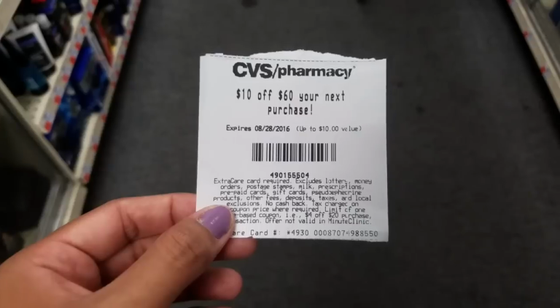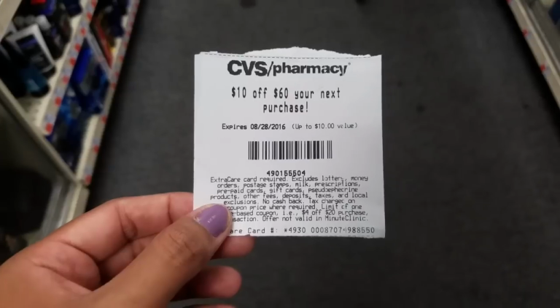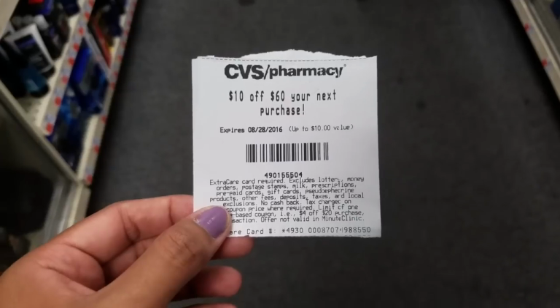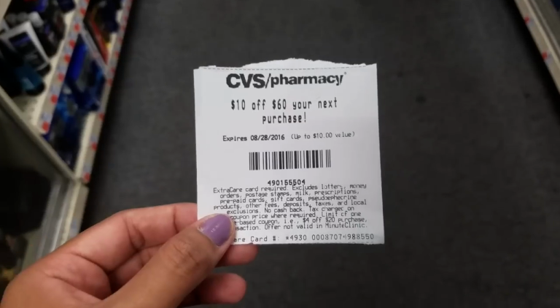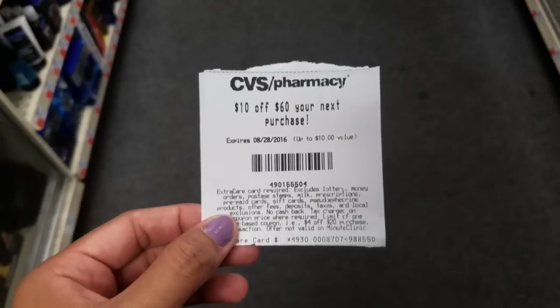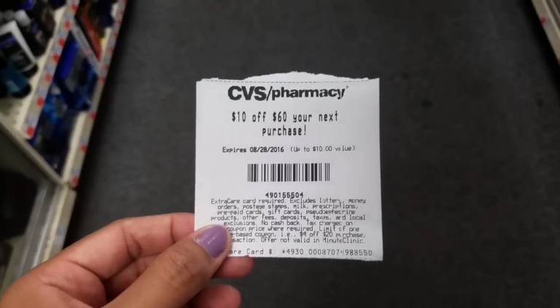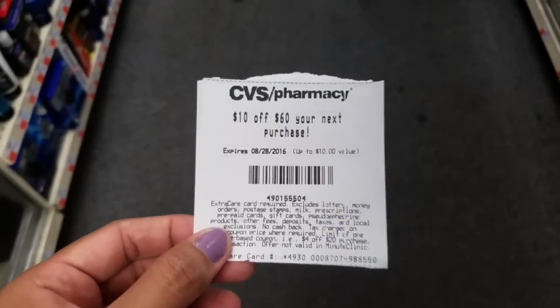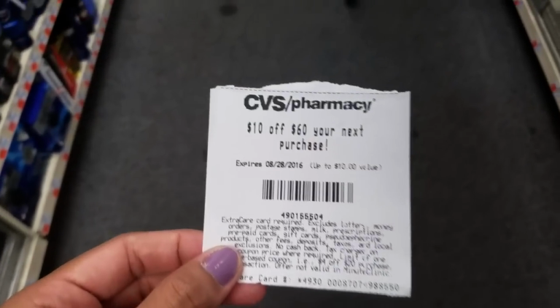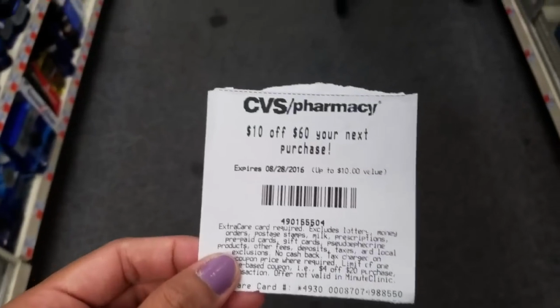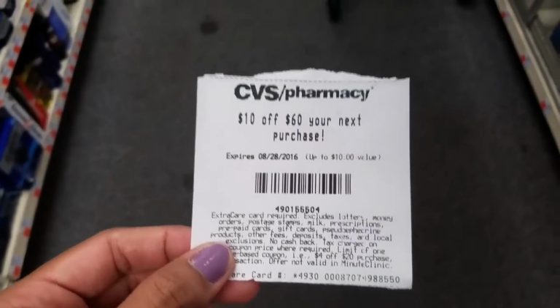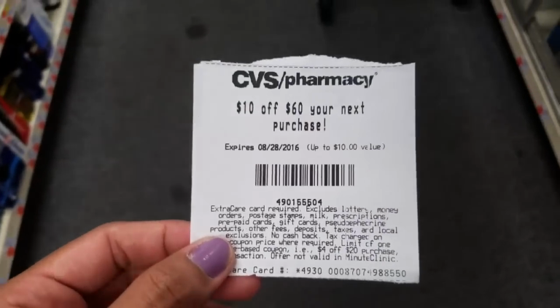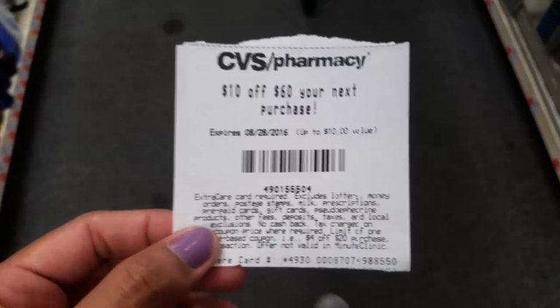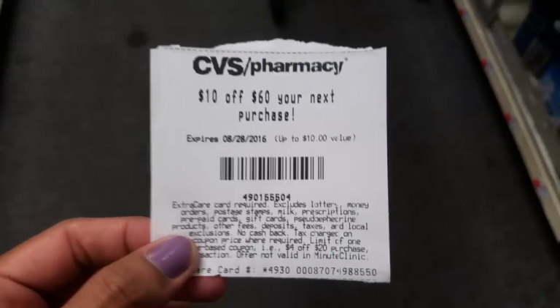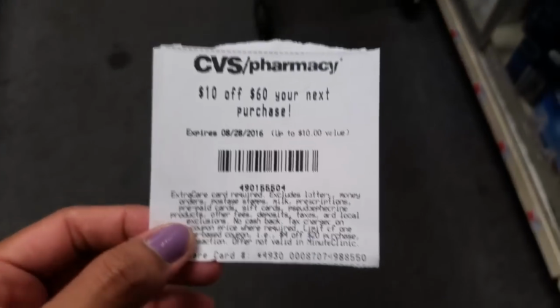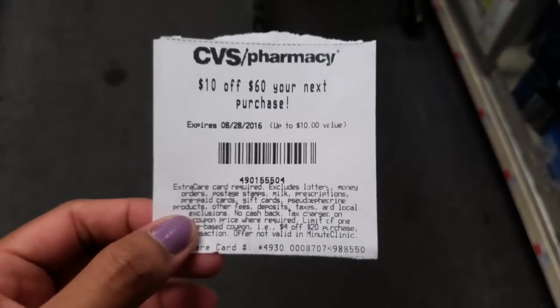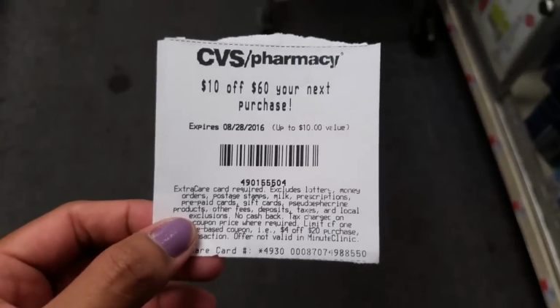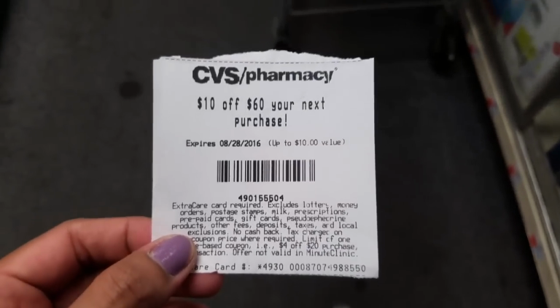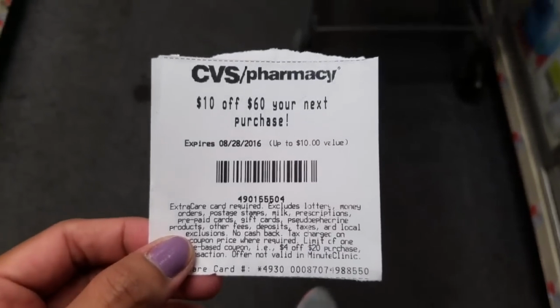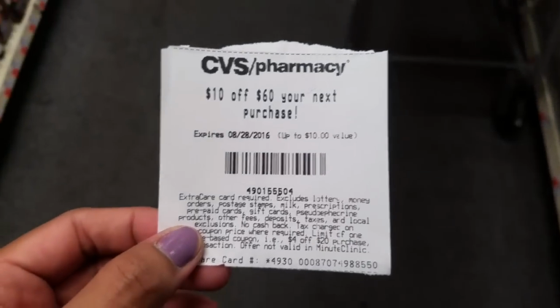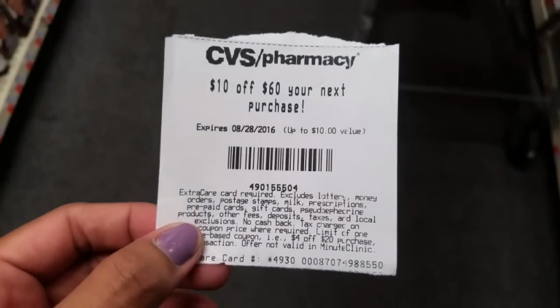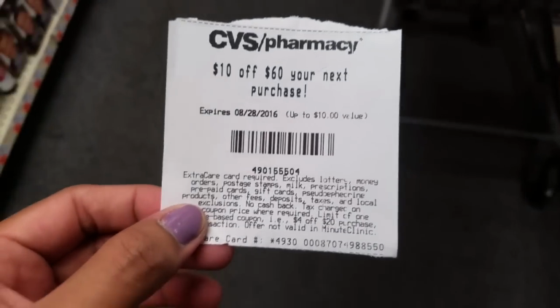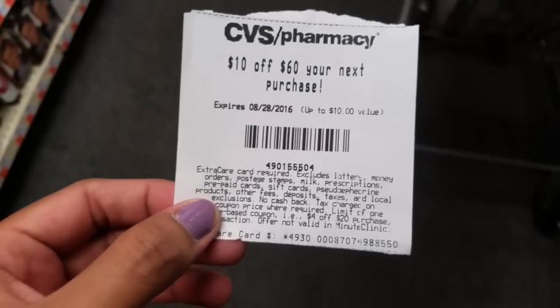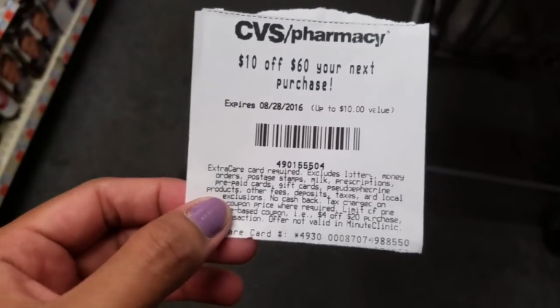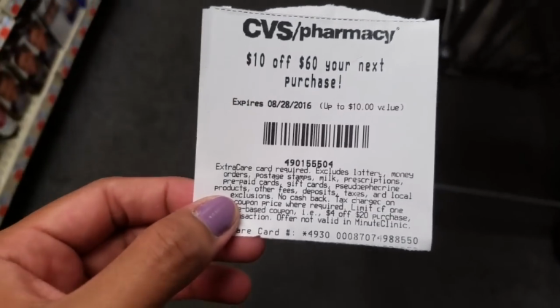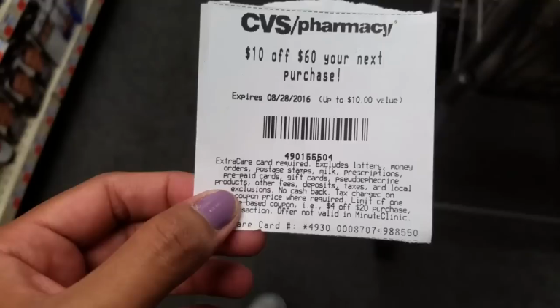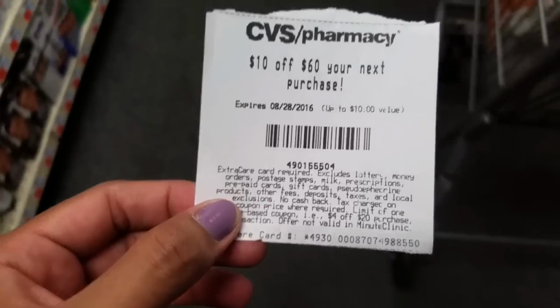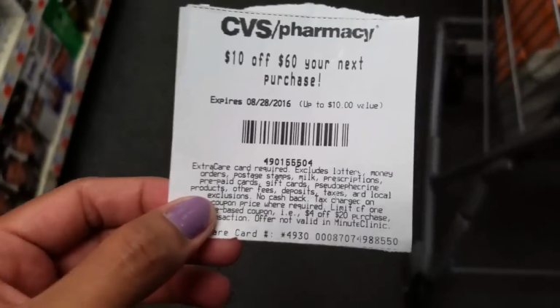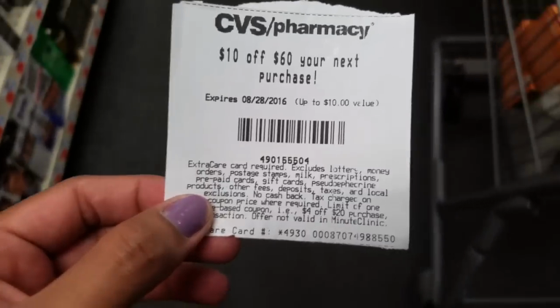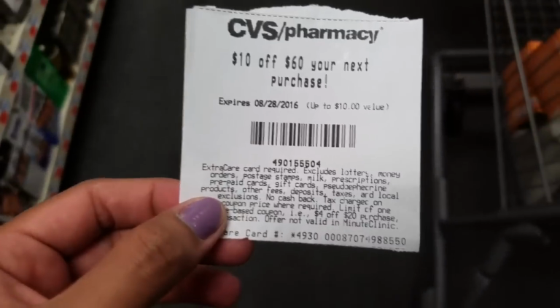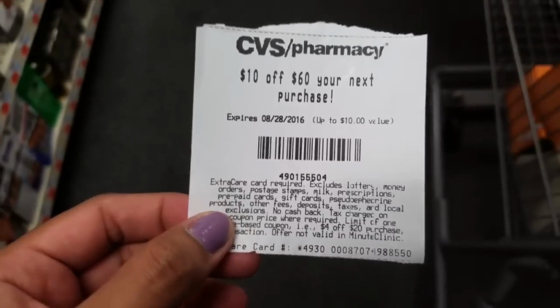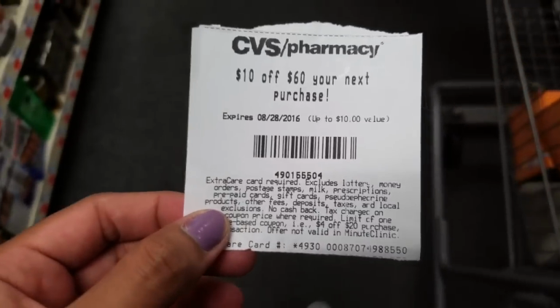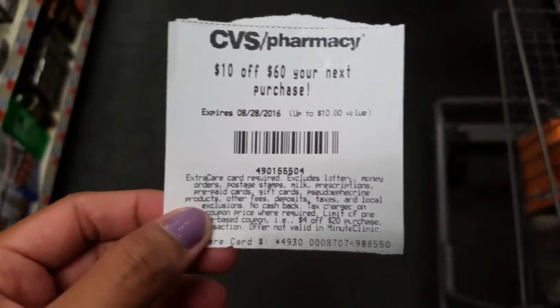Good morning guys. I am back at CVS and I'm starting off with a $10 off $60 purchase coupon.